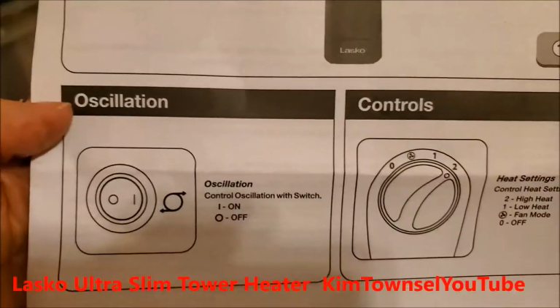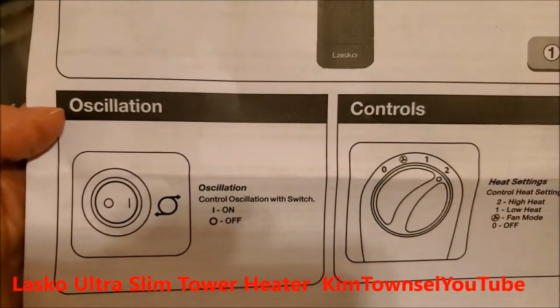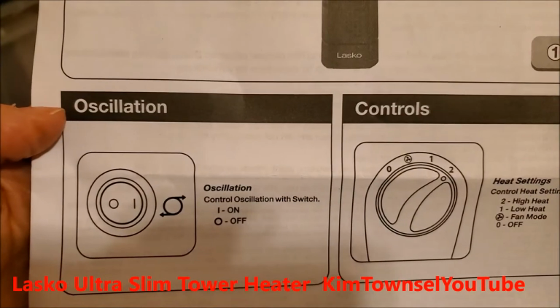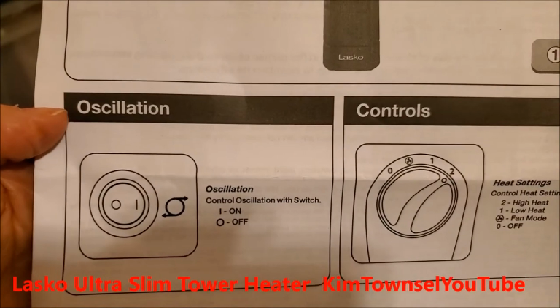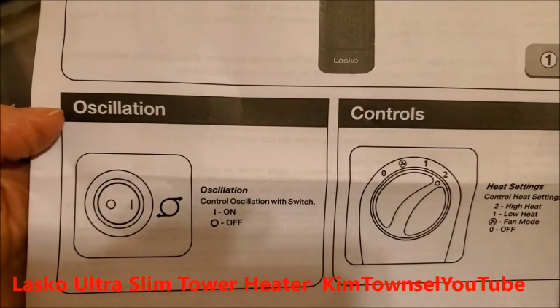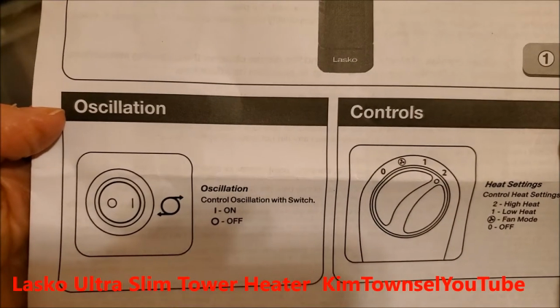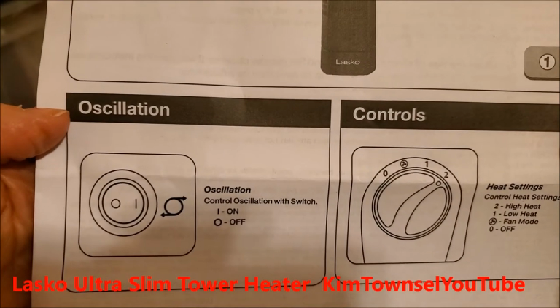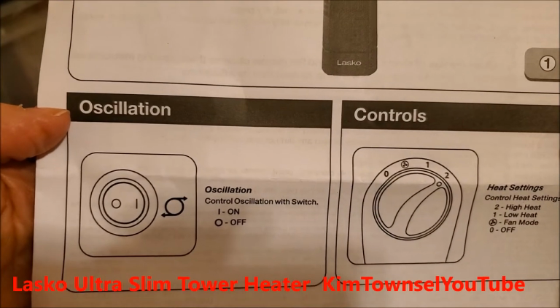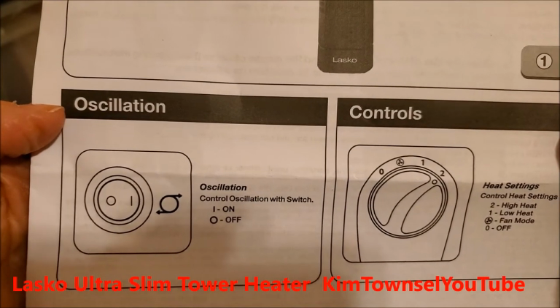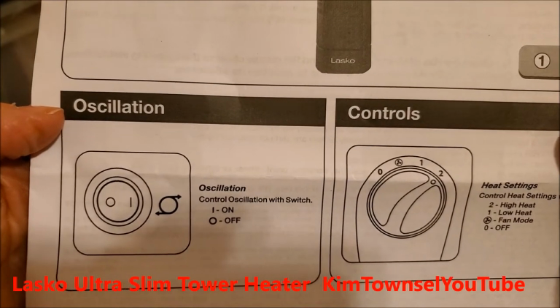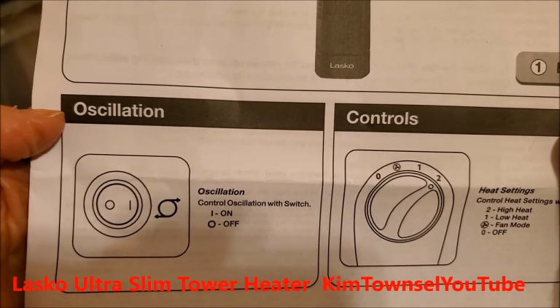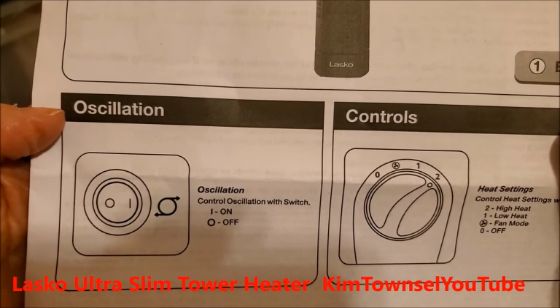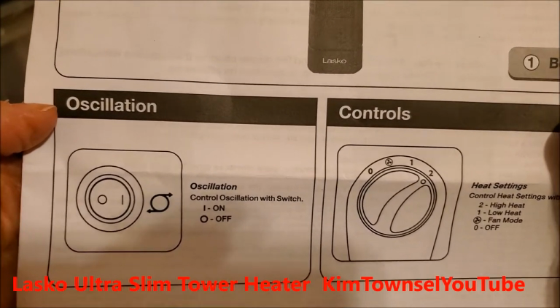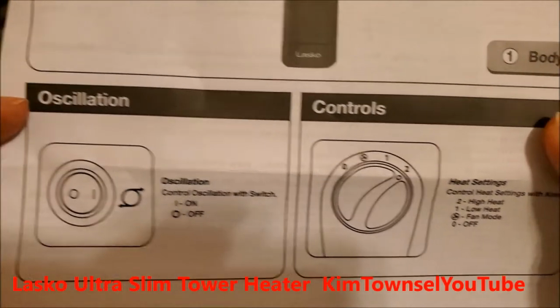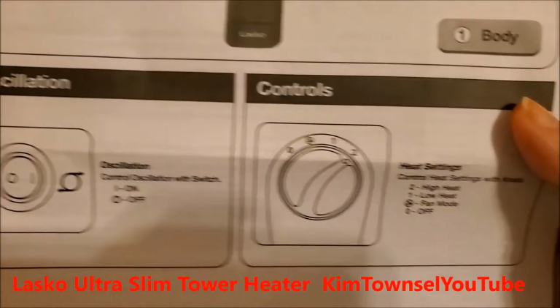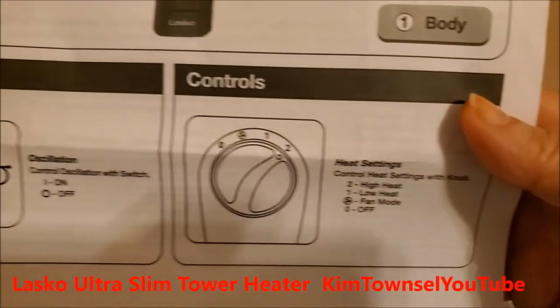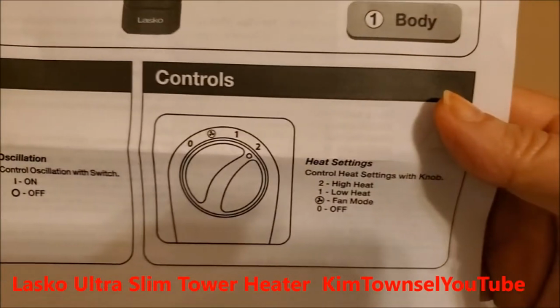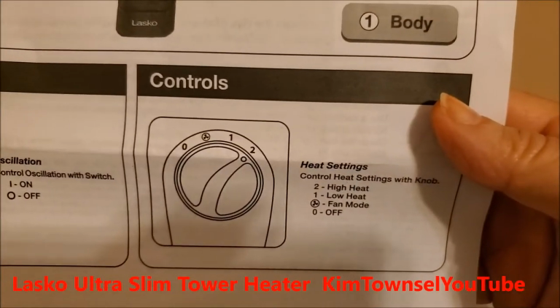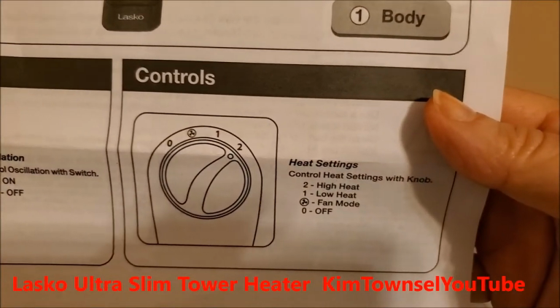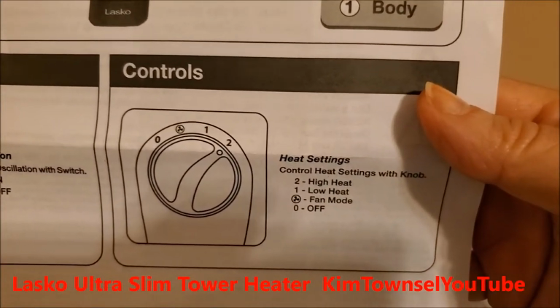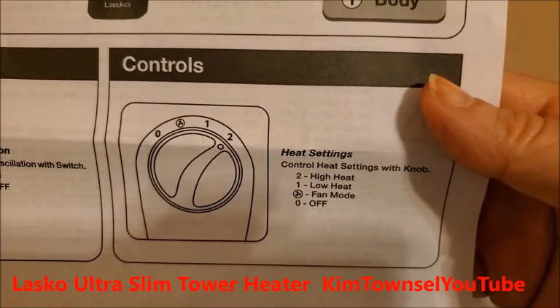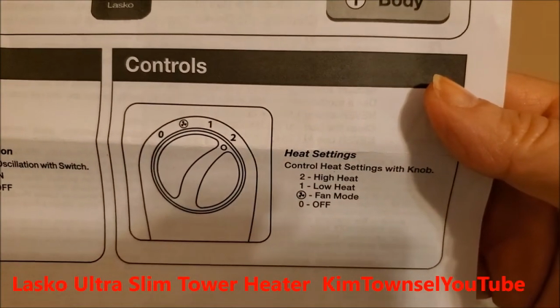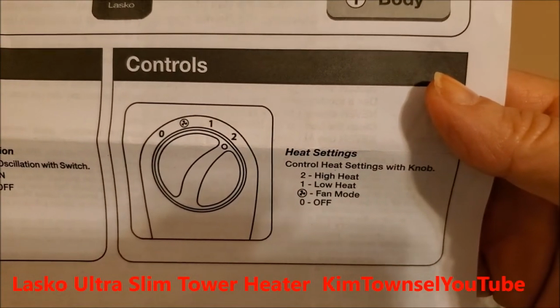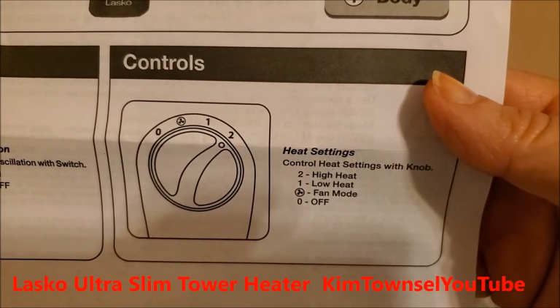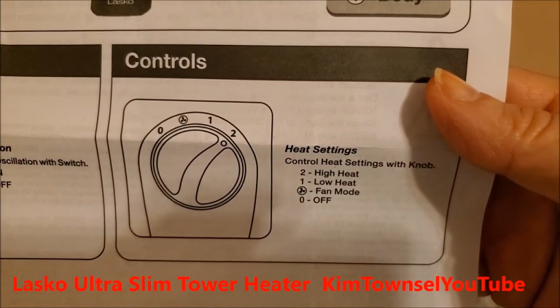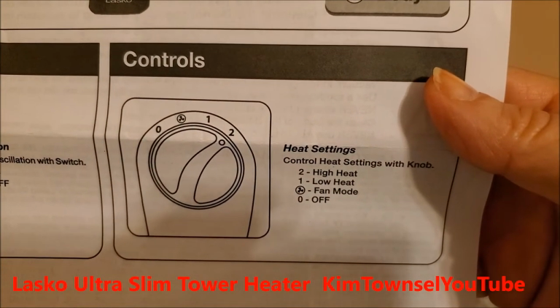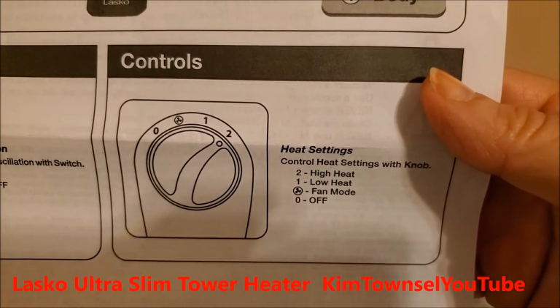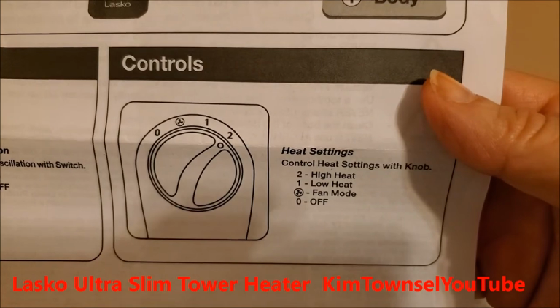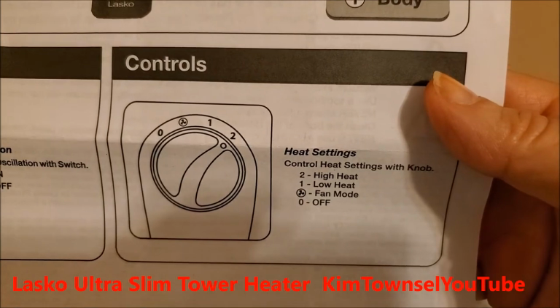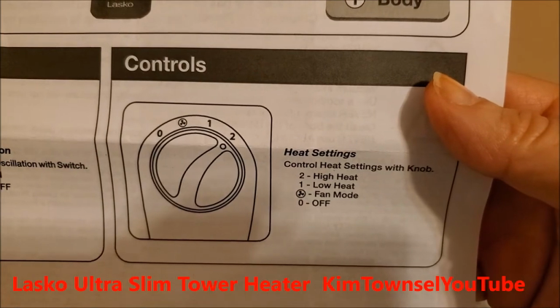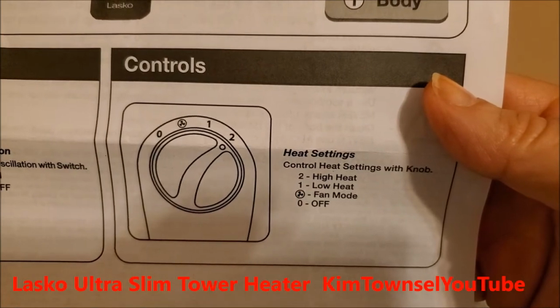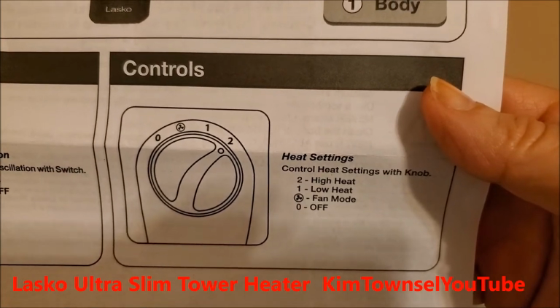It looks pretty simple. It oscillates and you can have high heat, low heat, fan mode, or off.